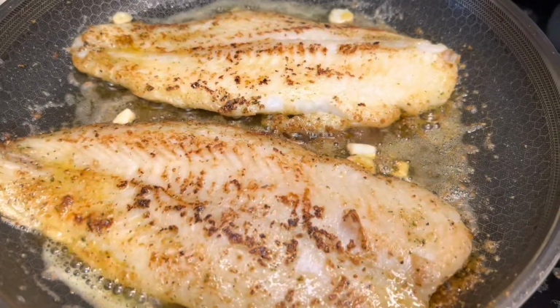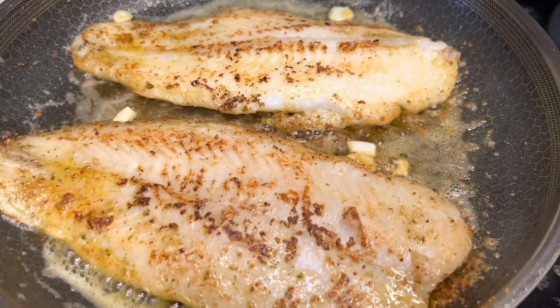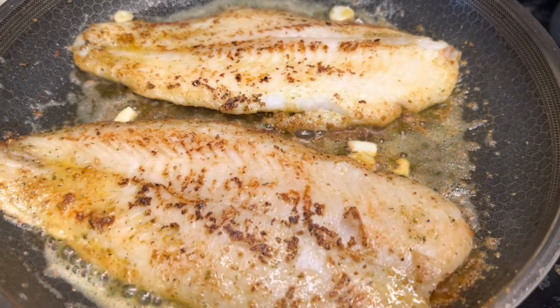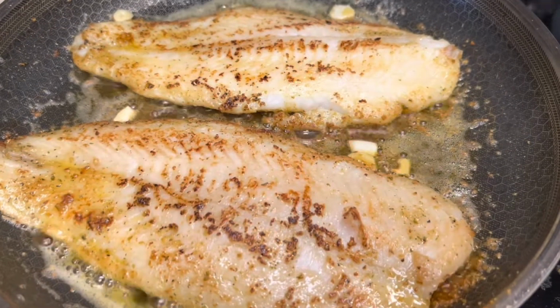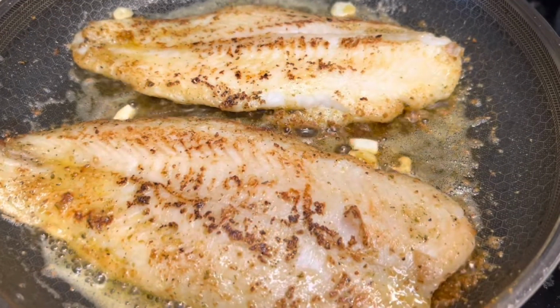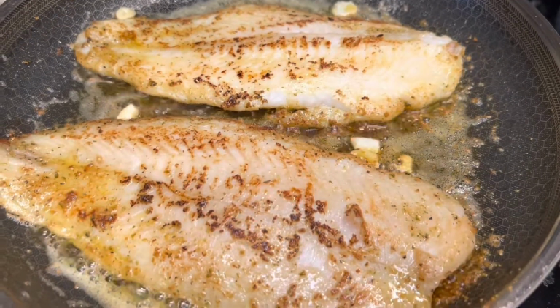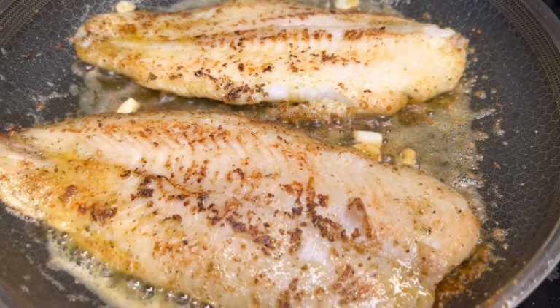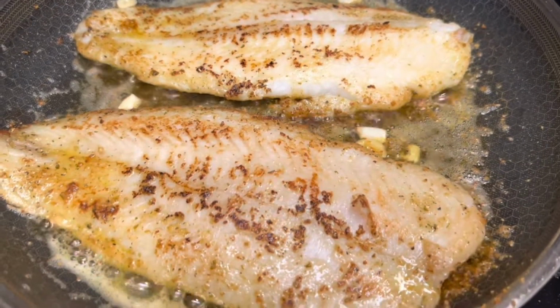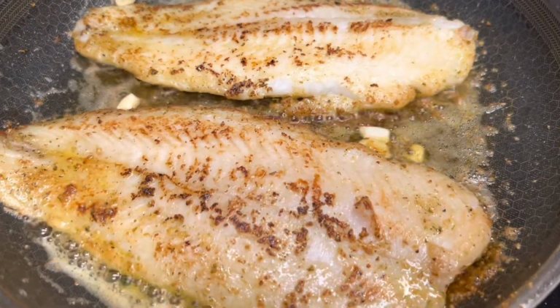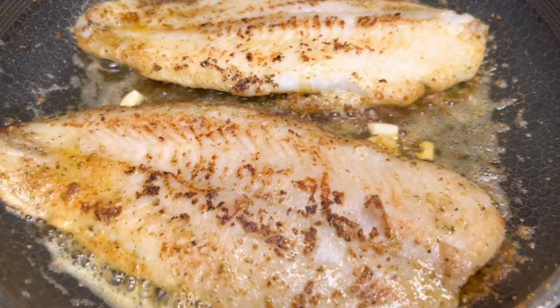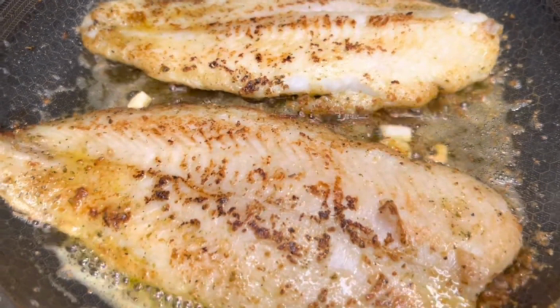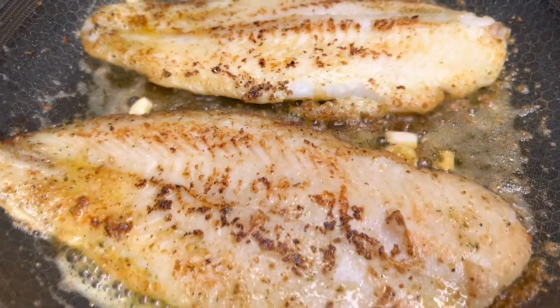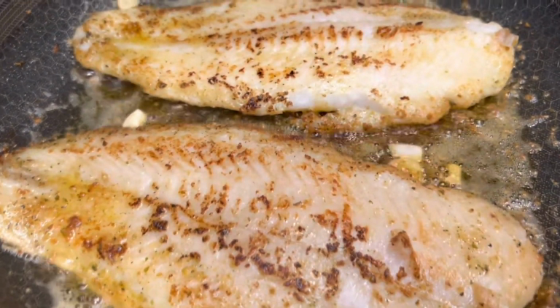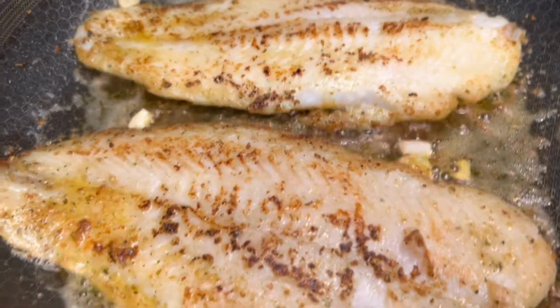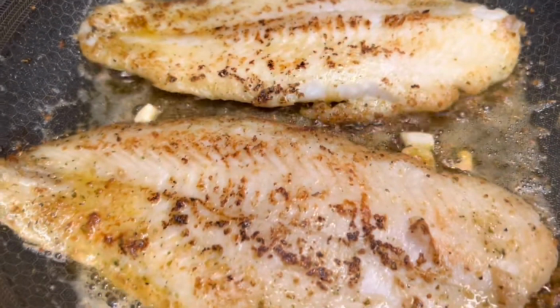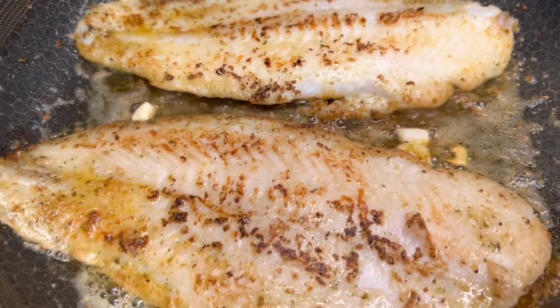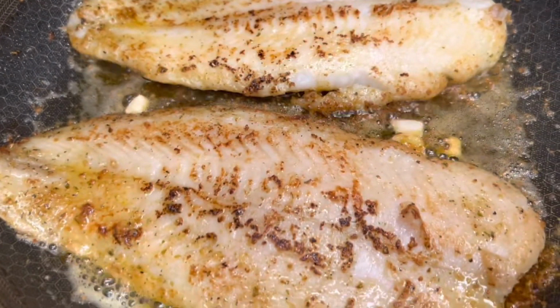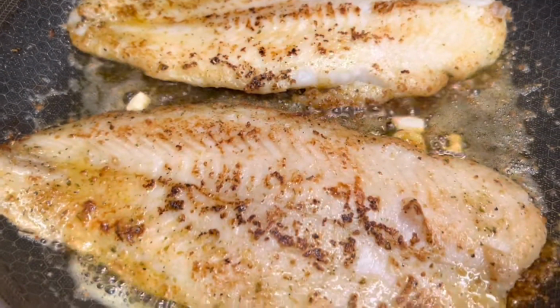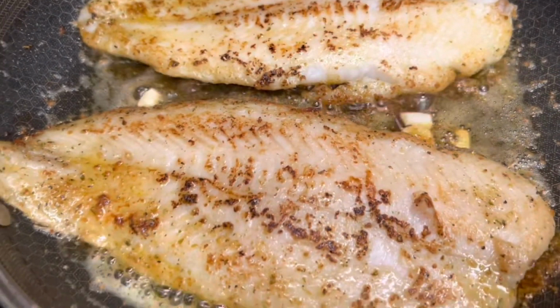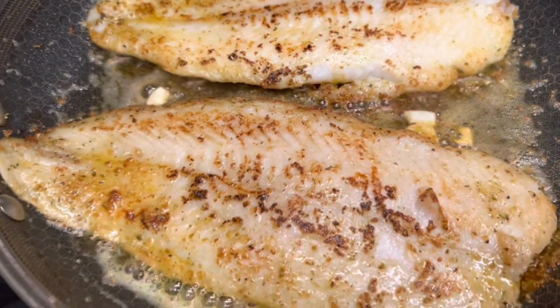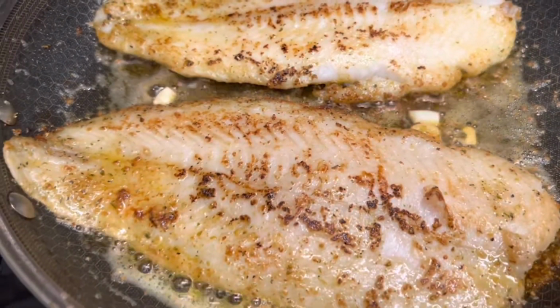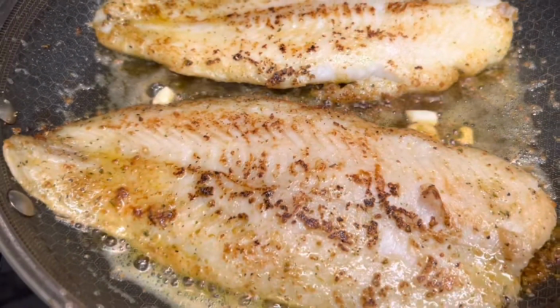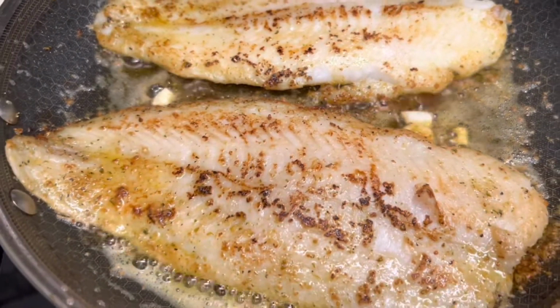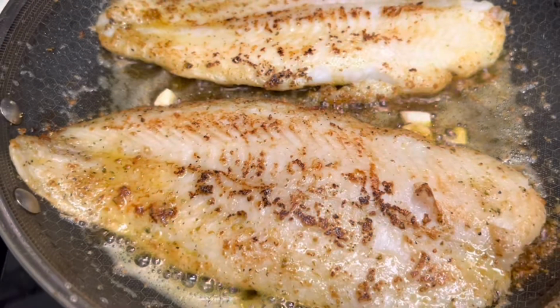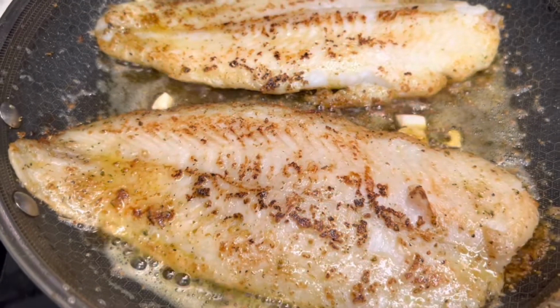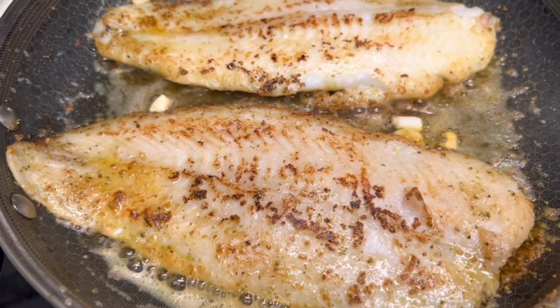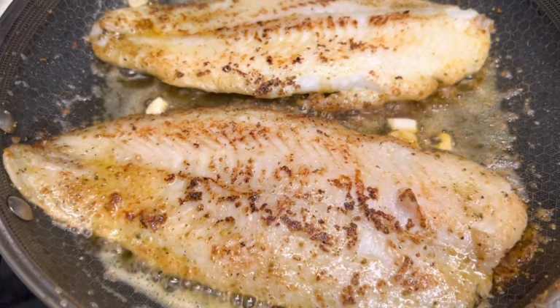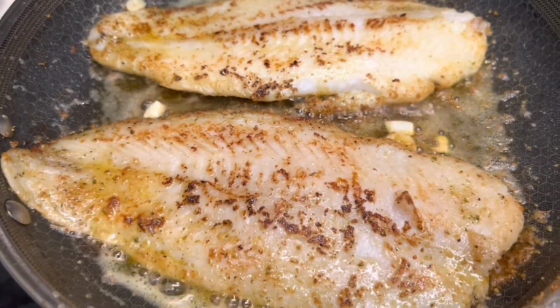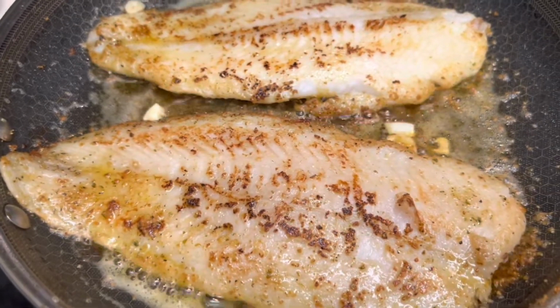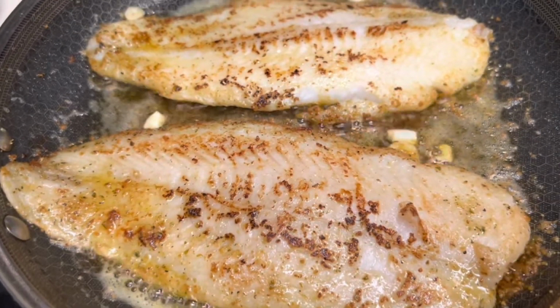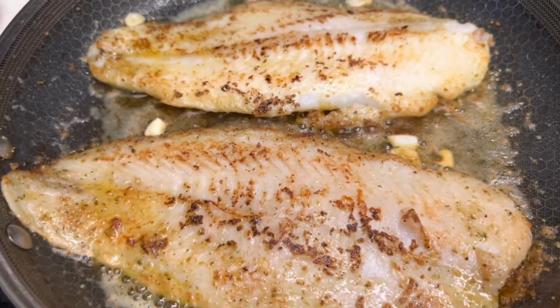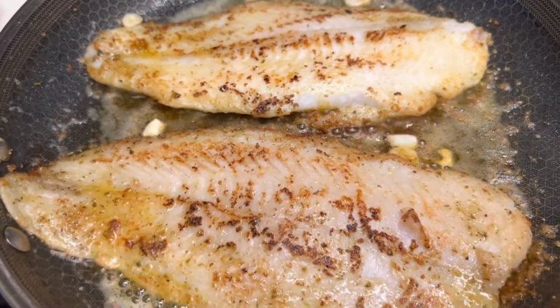The fish on this week's menu is seared sea bass, seared in butter and garlic.